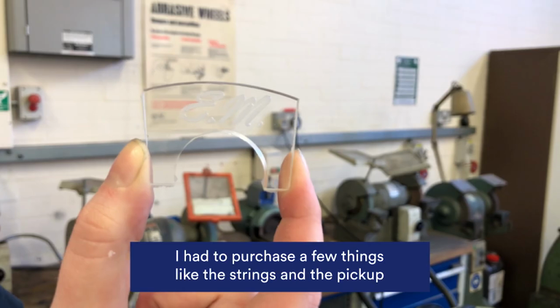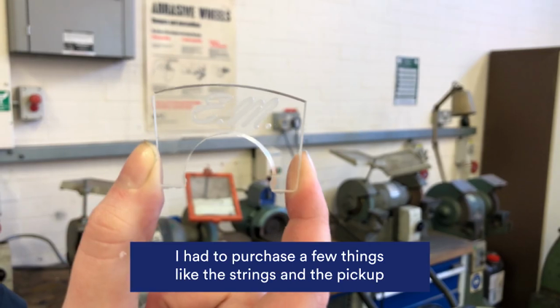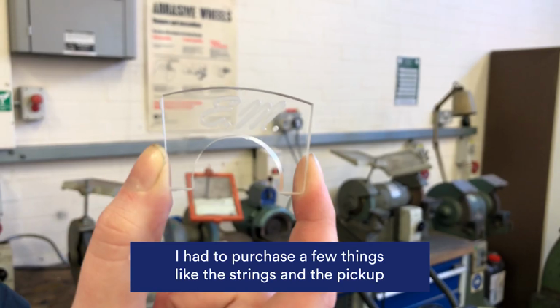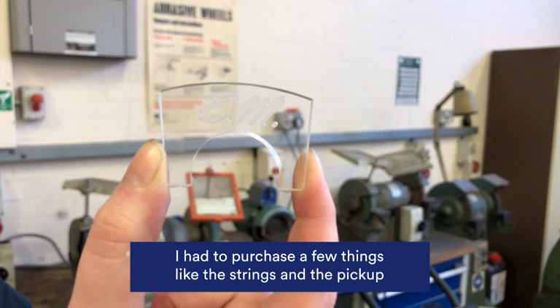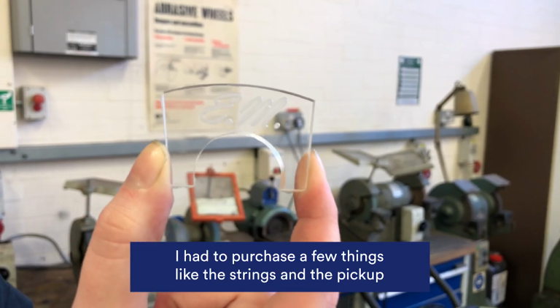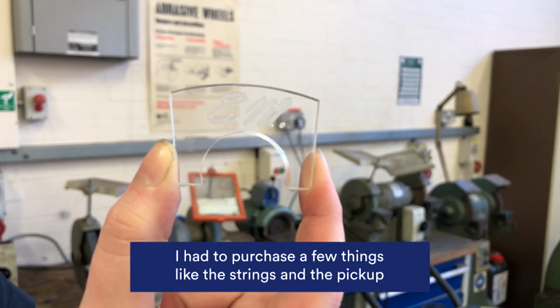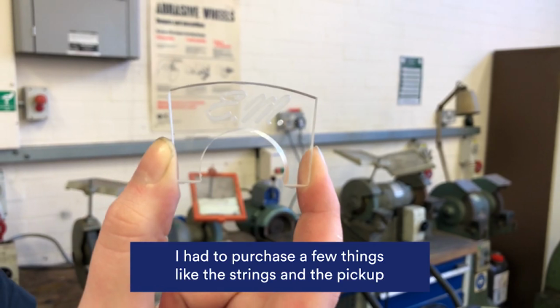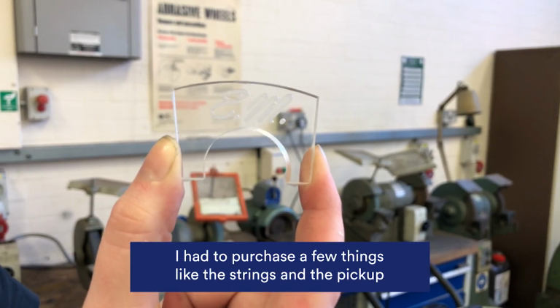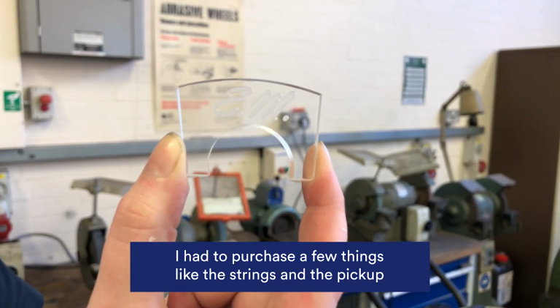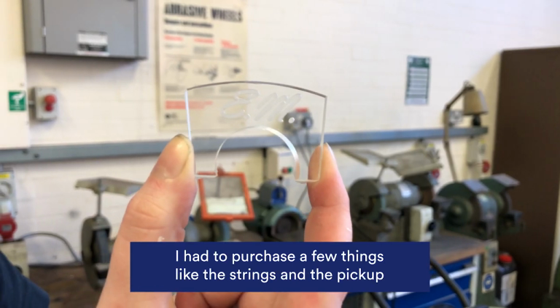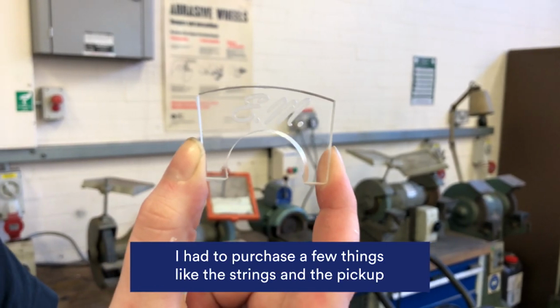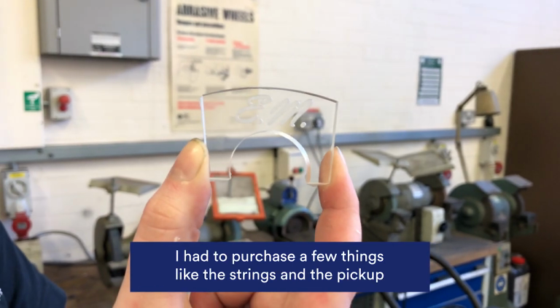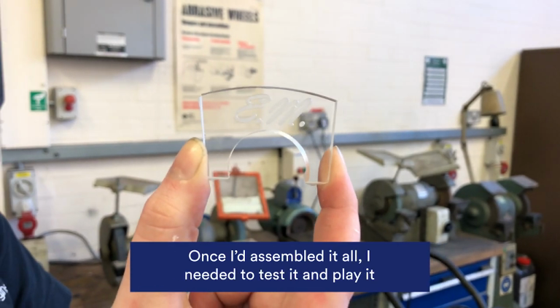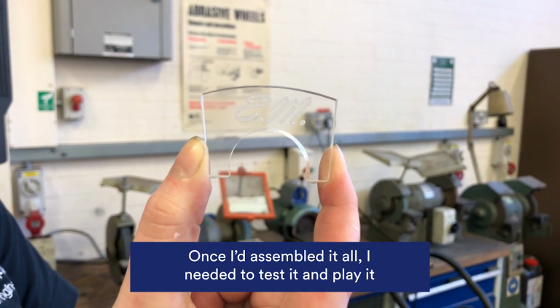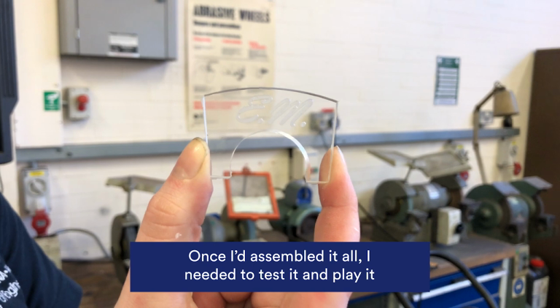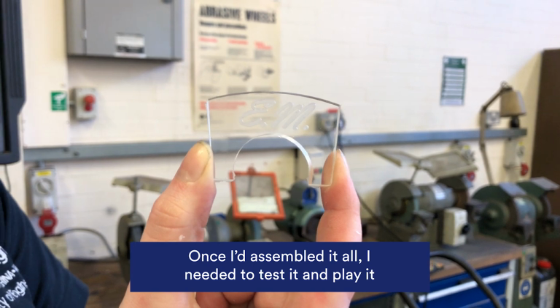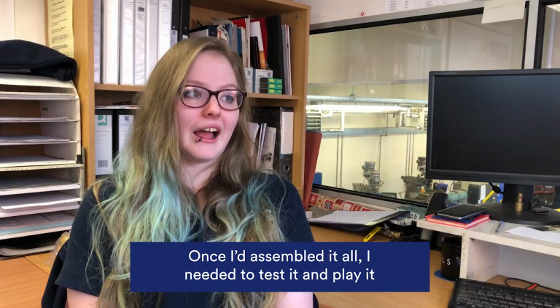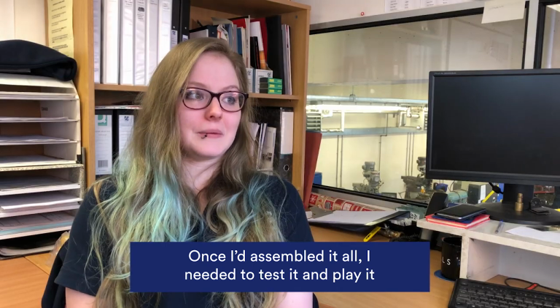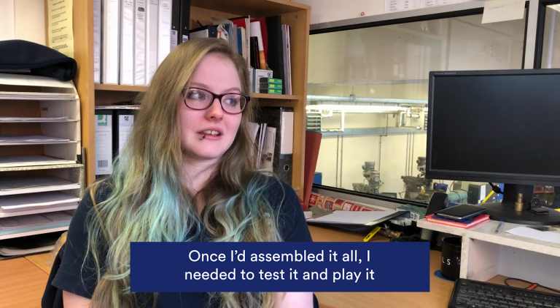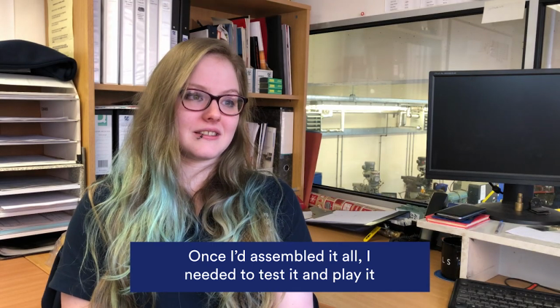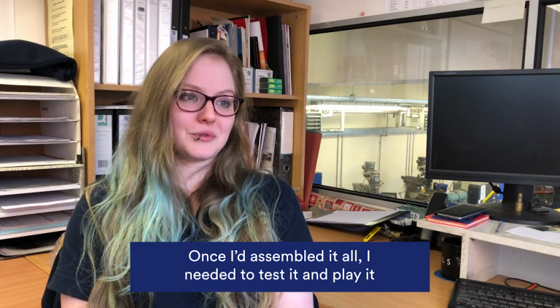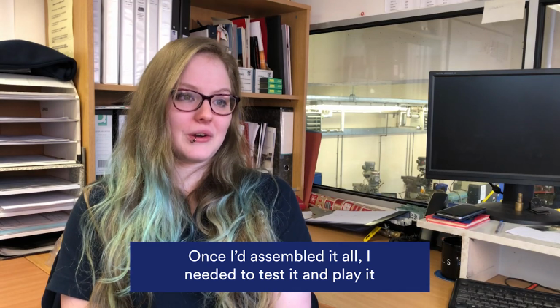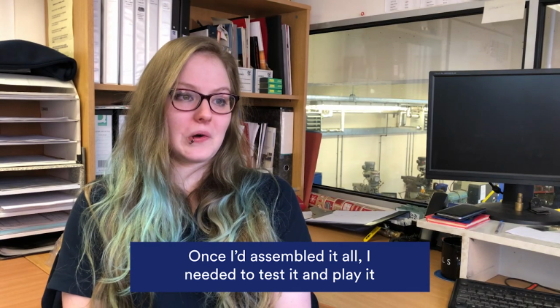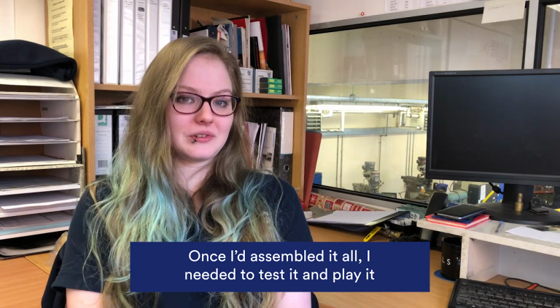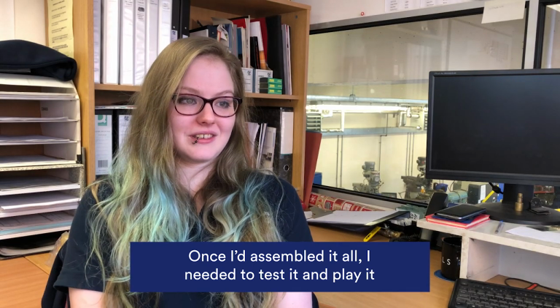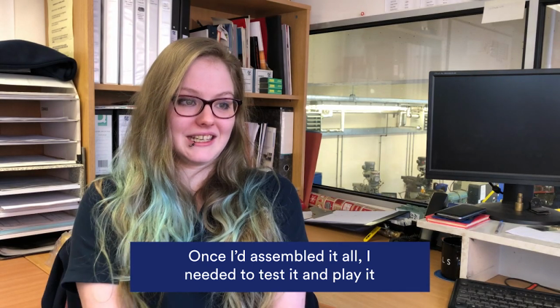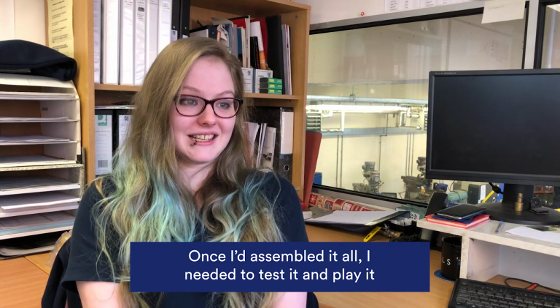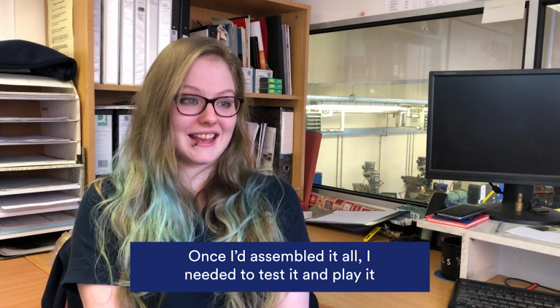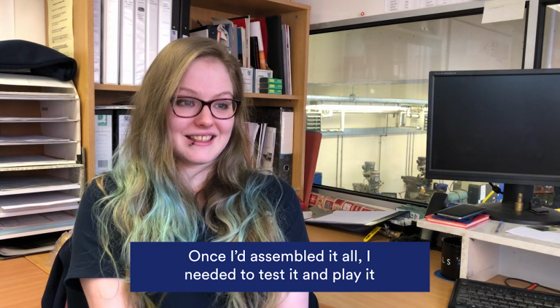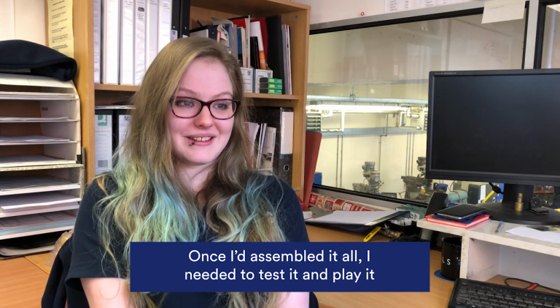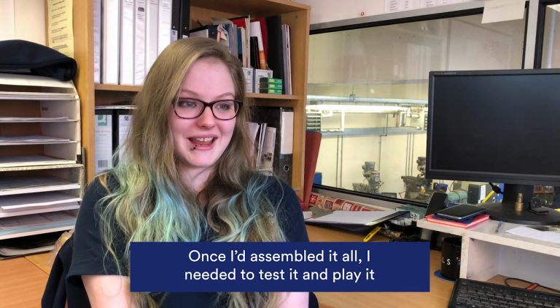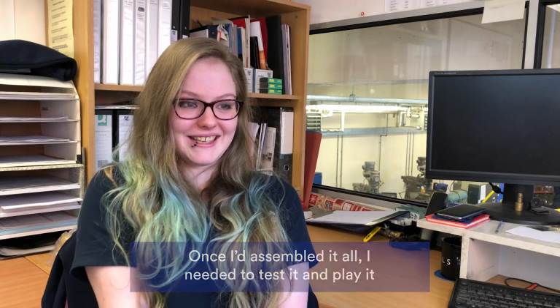I had to purchase a few things like strings and the pickup, and once I'd assembled it all I needed to test it and play it.